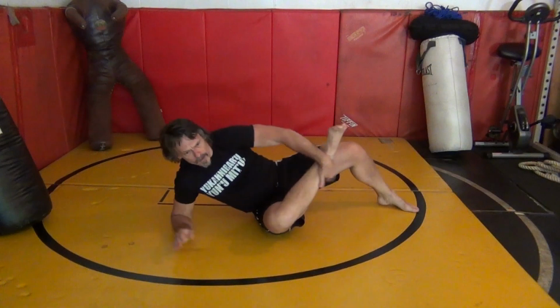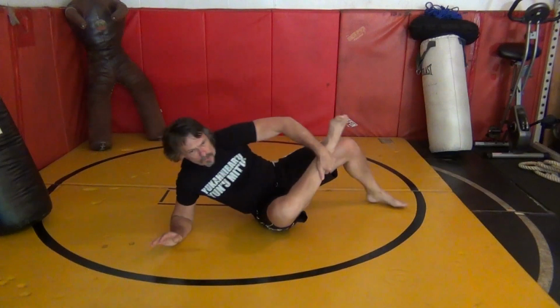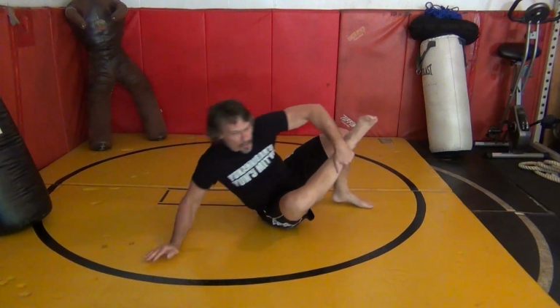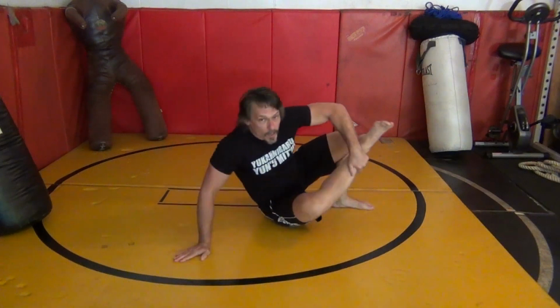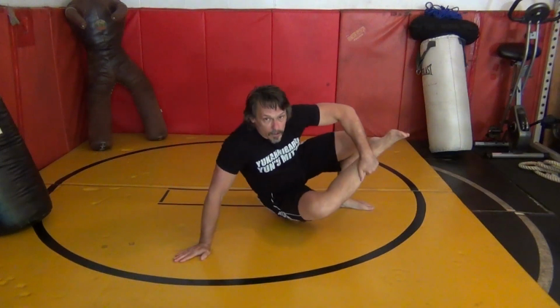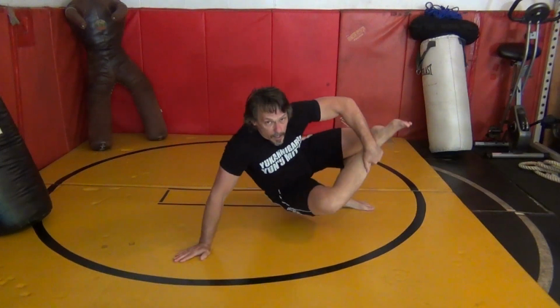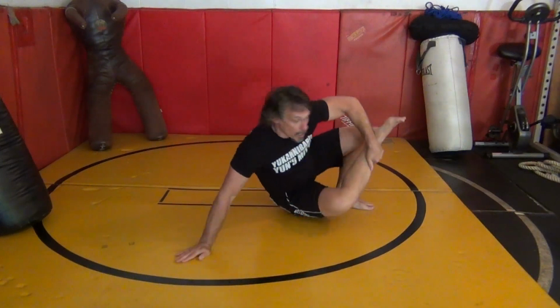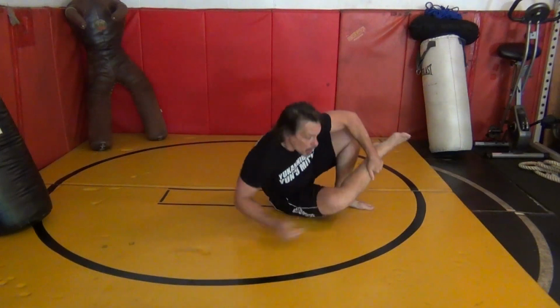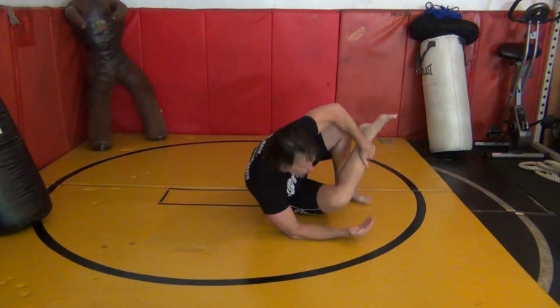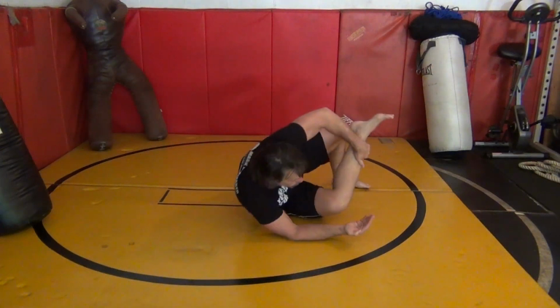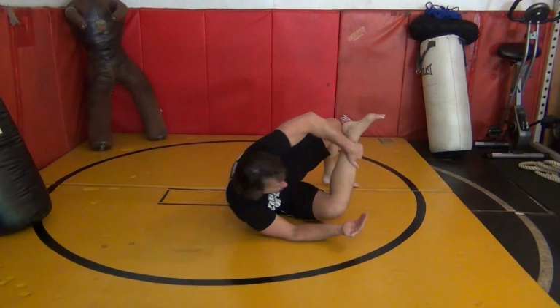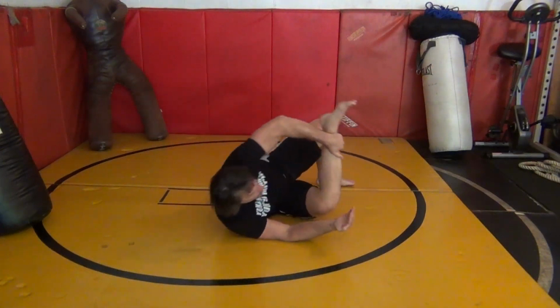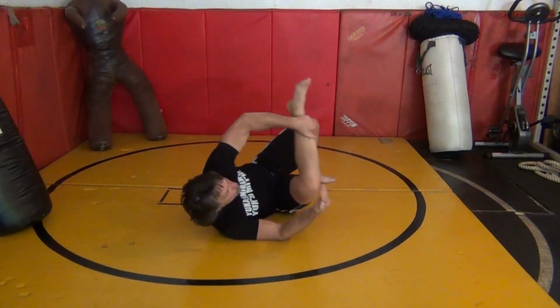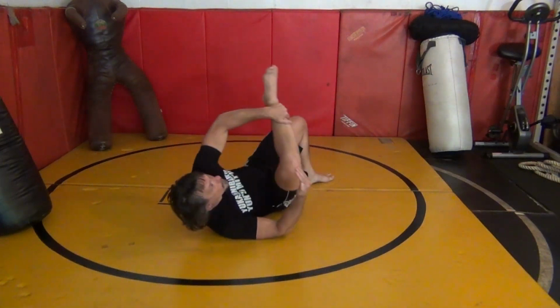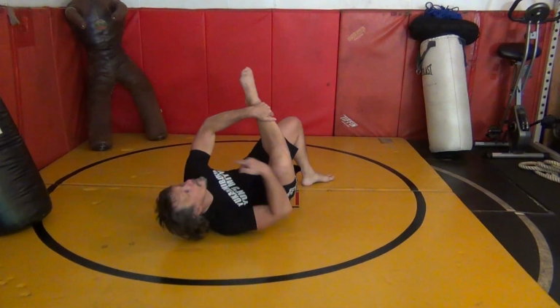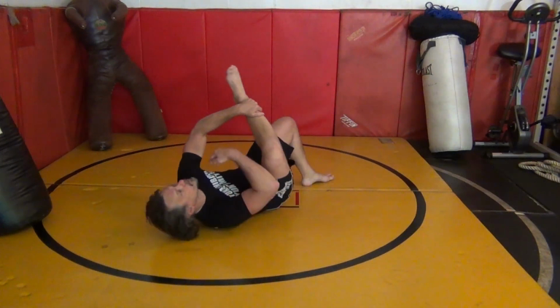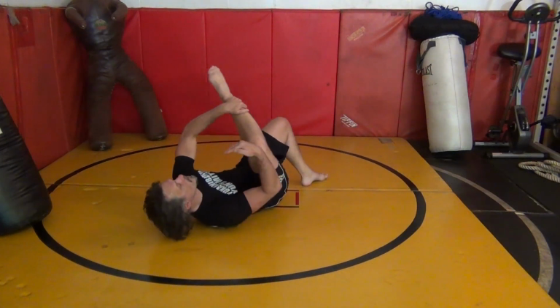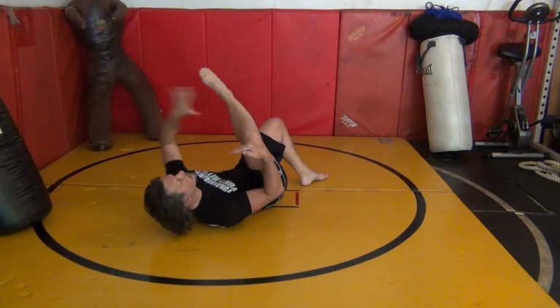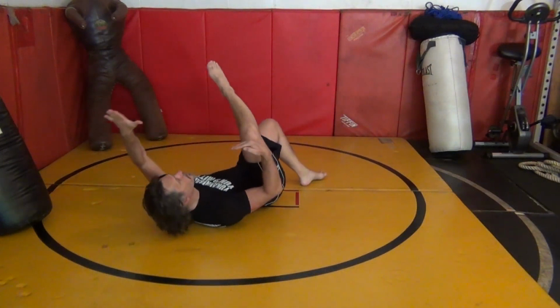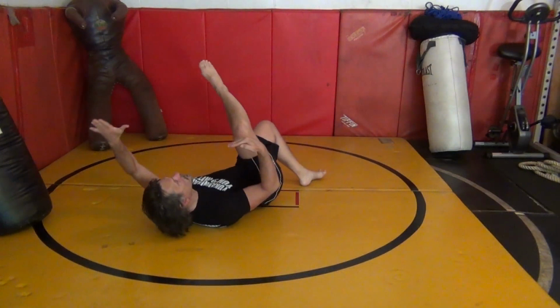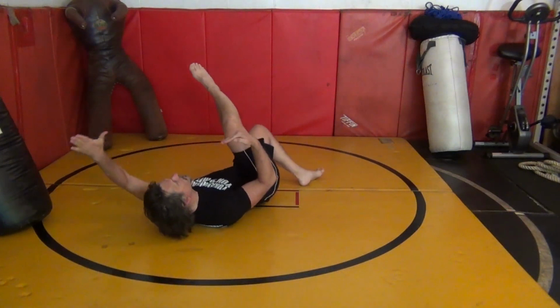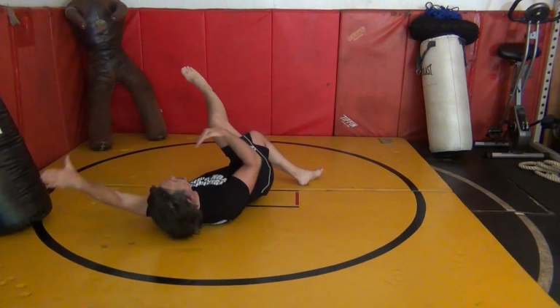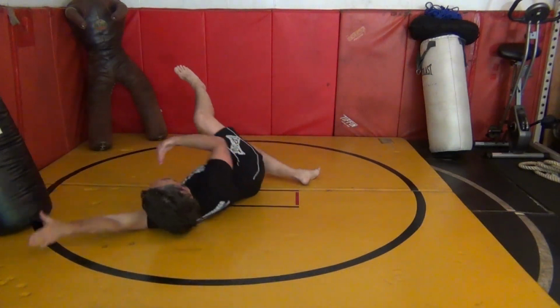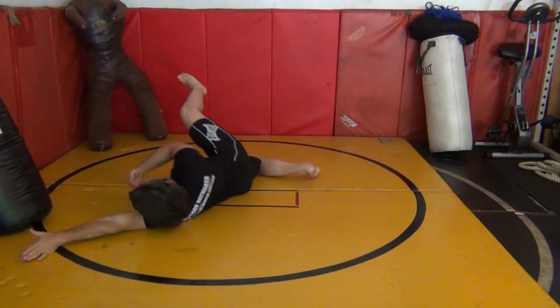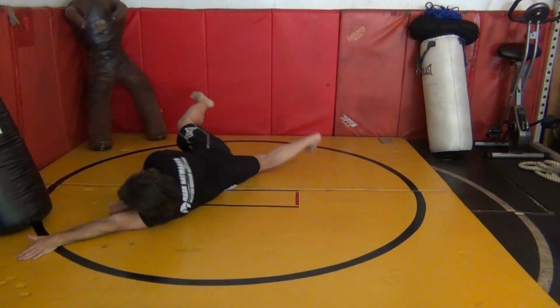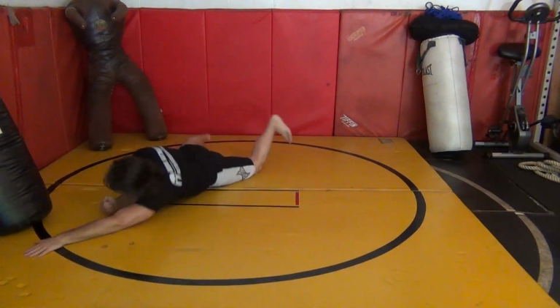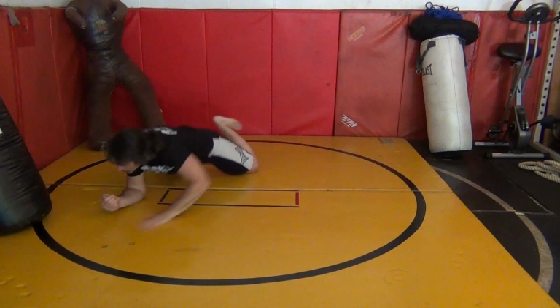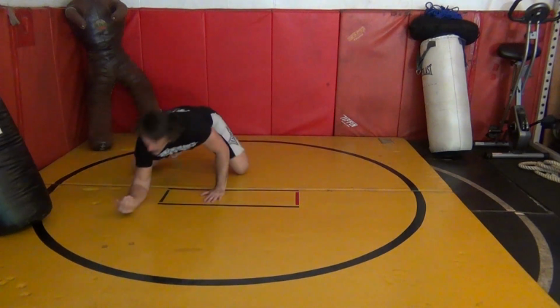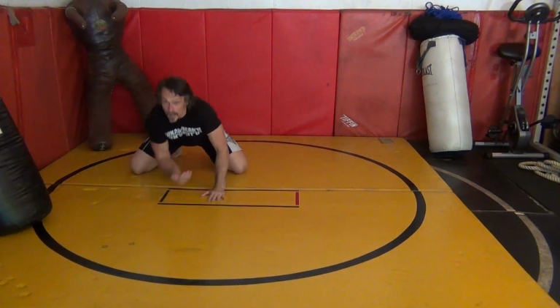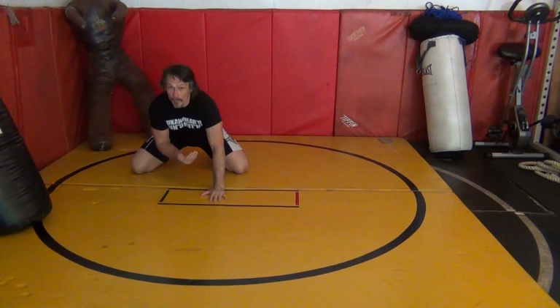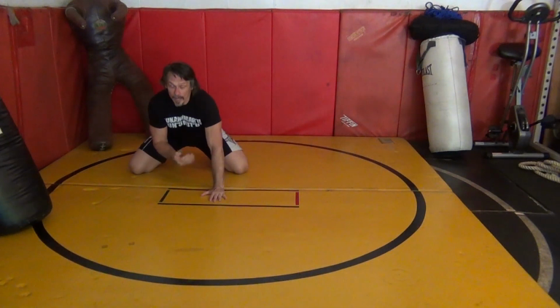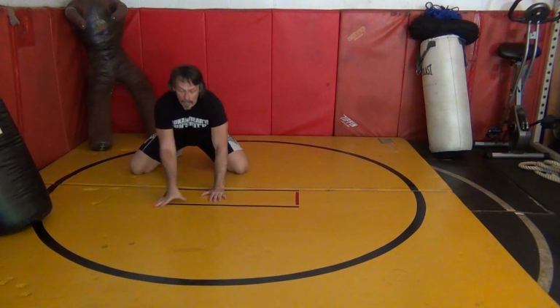One more, slow: I've guardrailed, underhook, pulled both, two back points, release, reach, and back up.